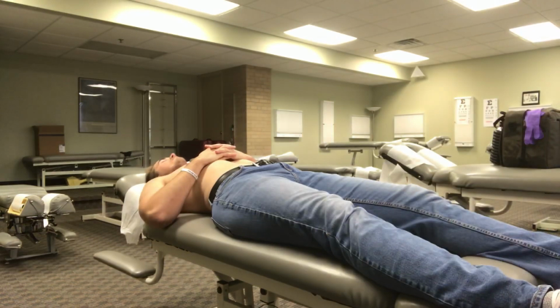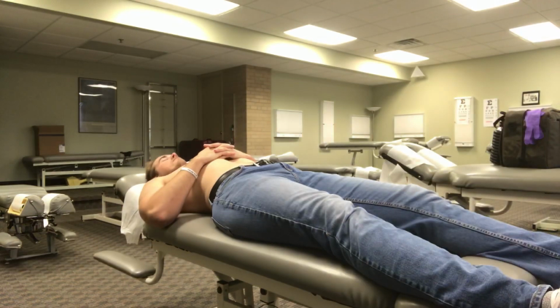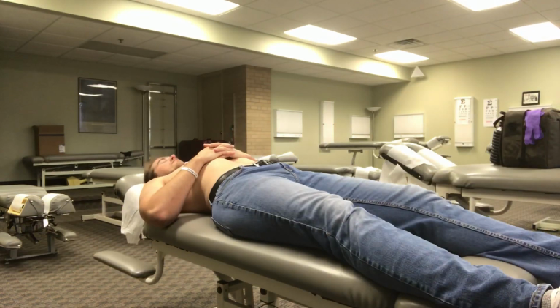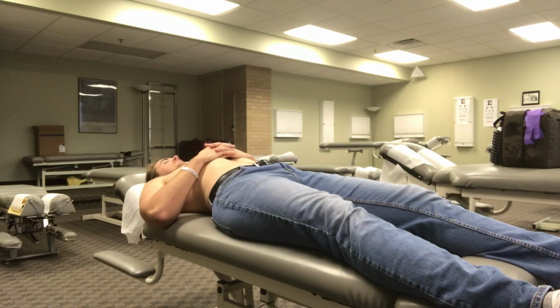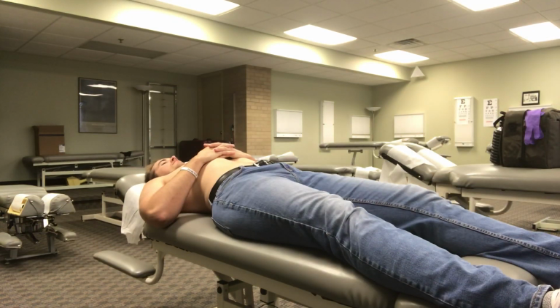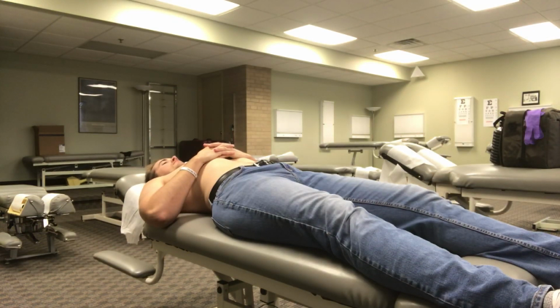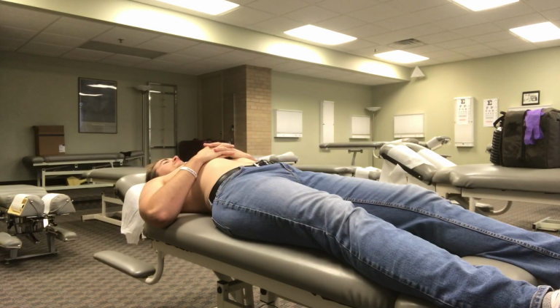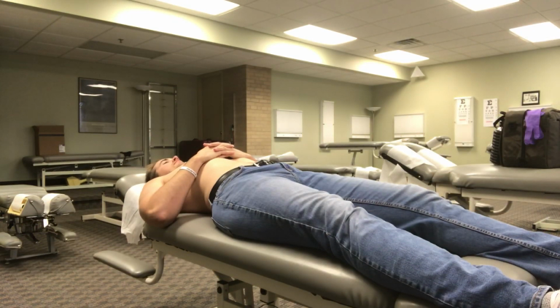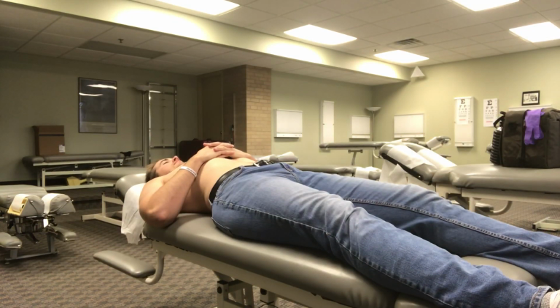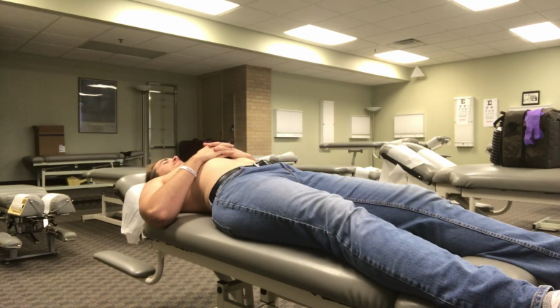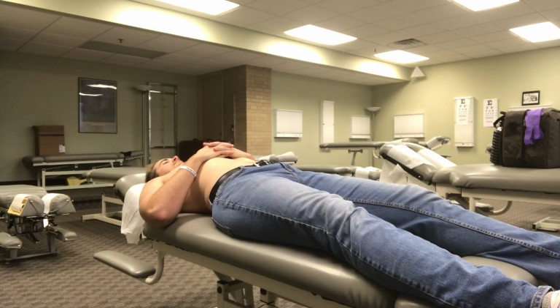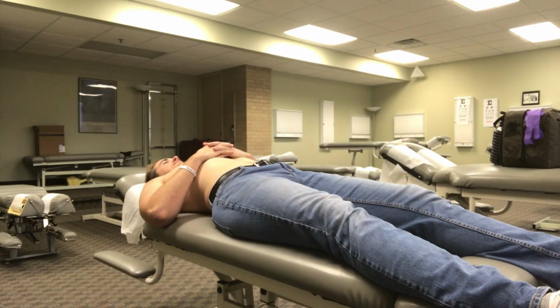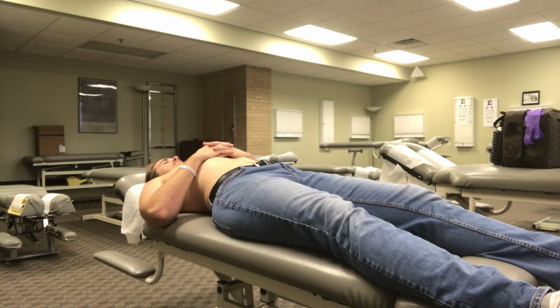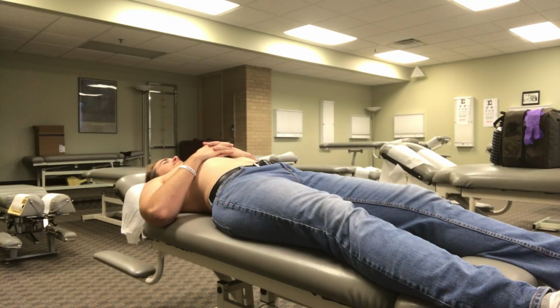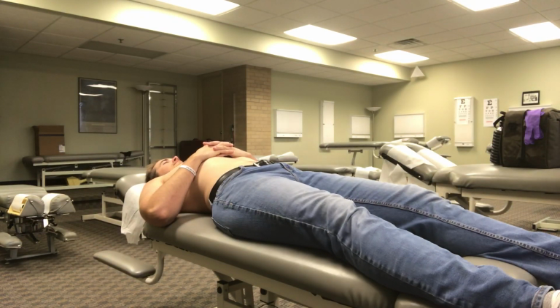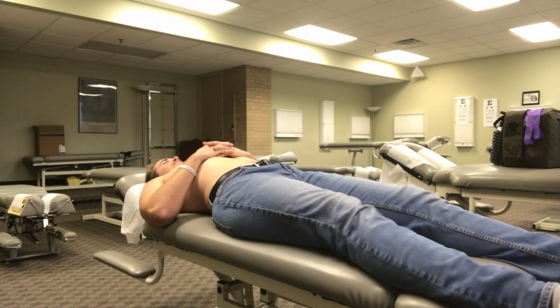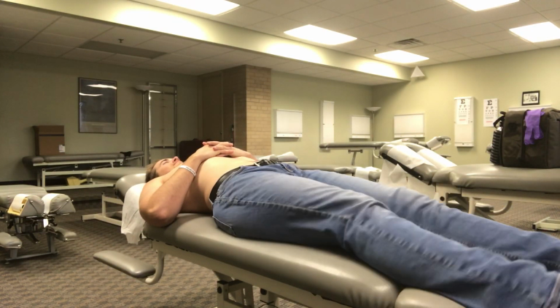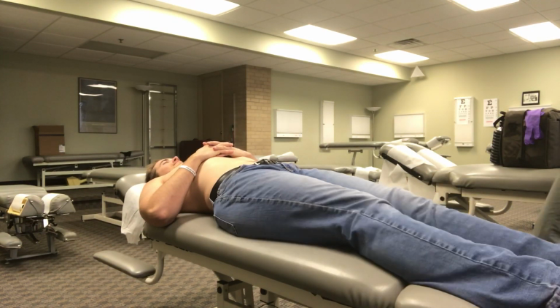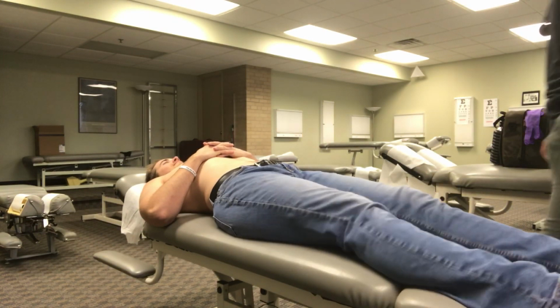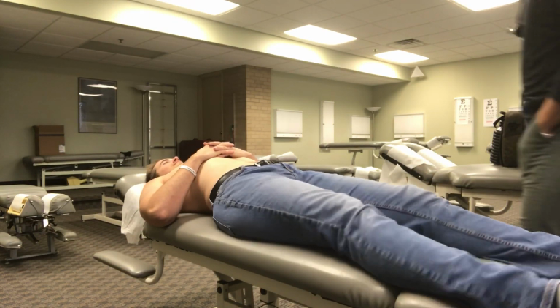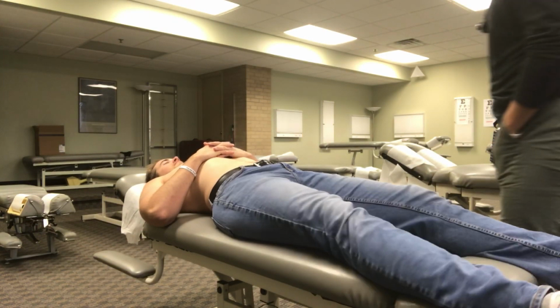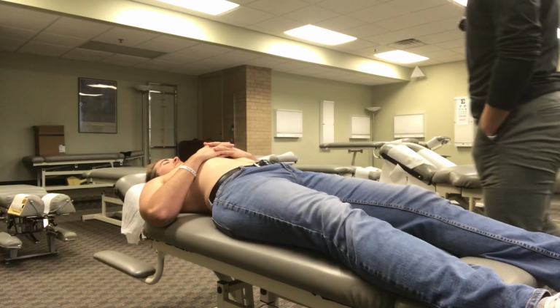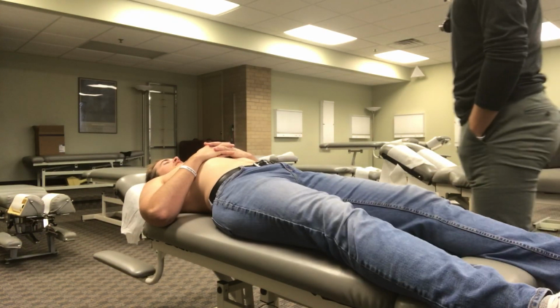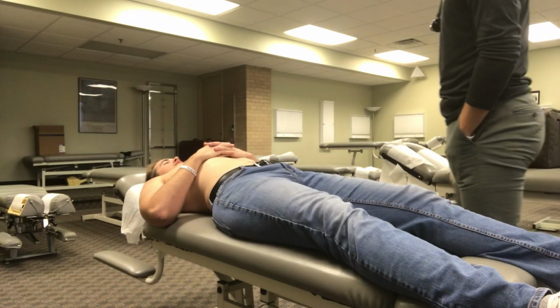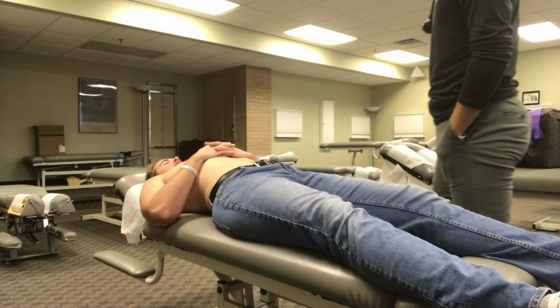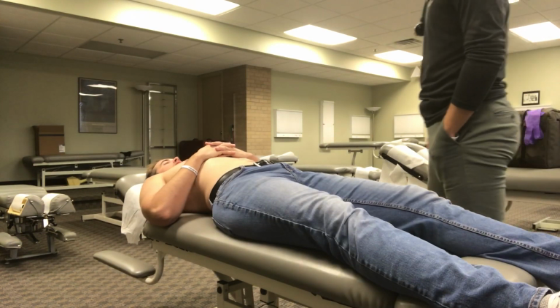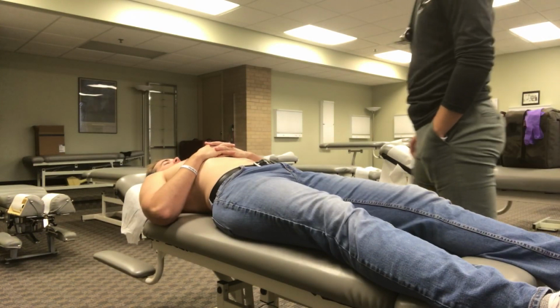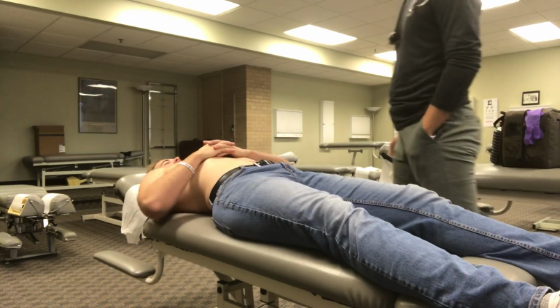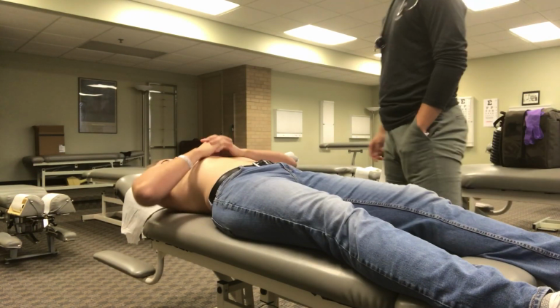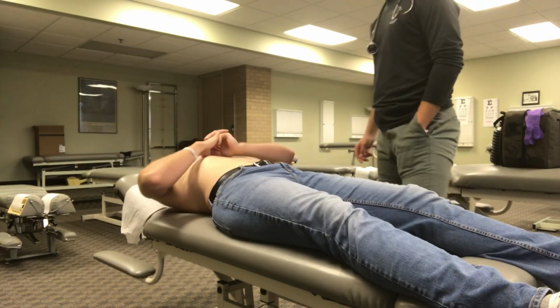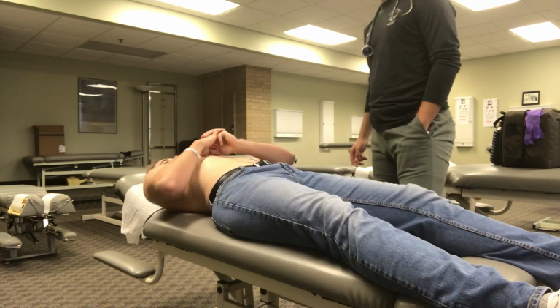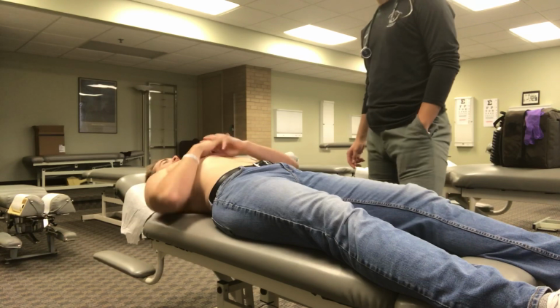Alright Bryce, thanks for coming in so quick. We're gonna examine your heart.